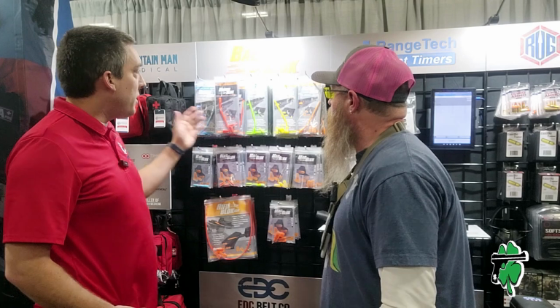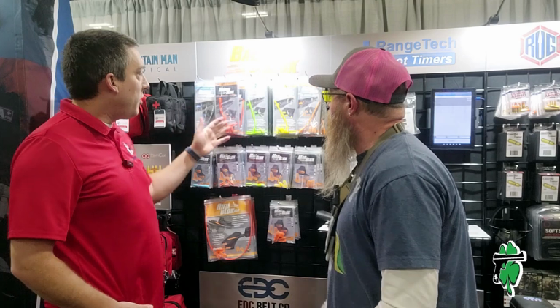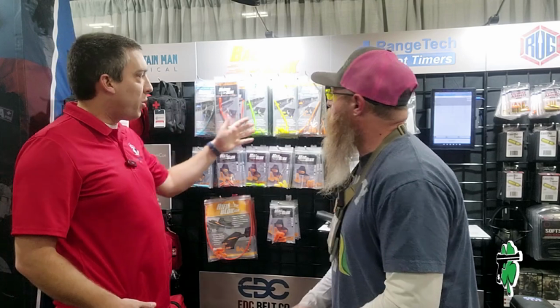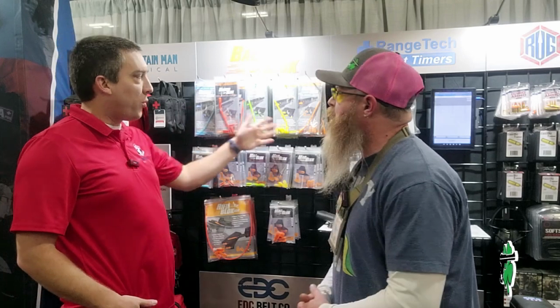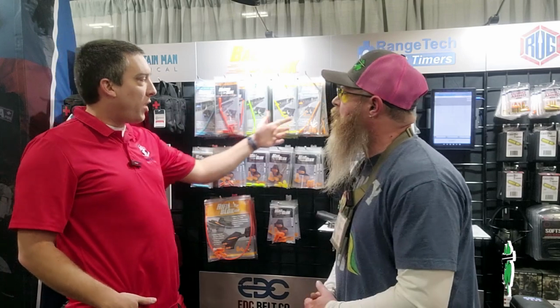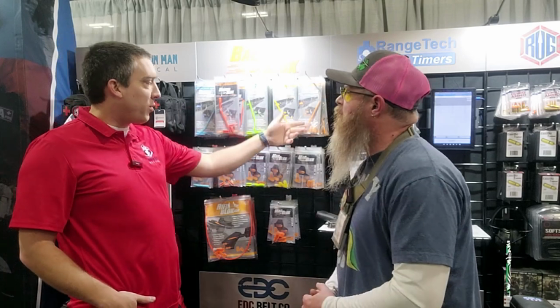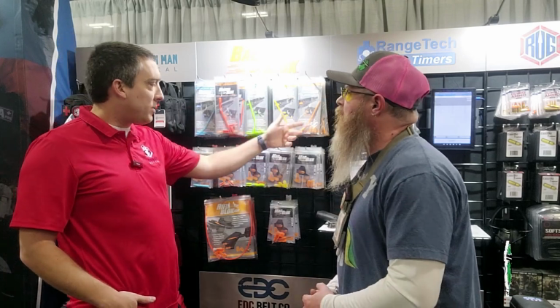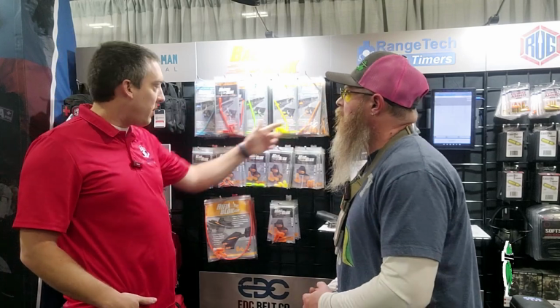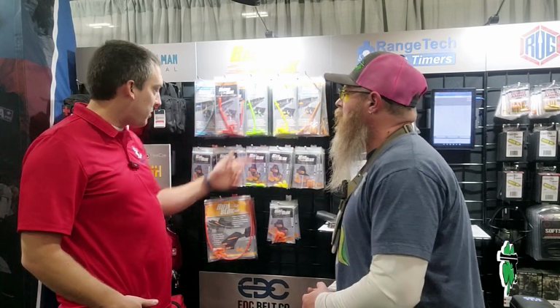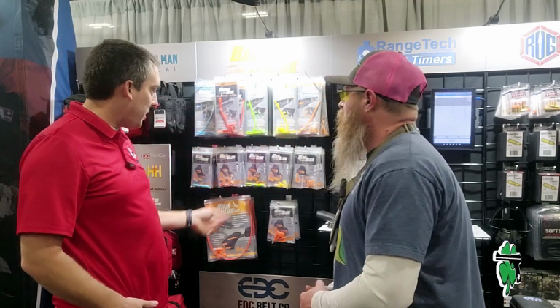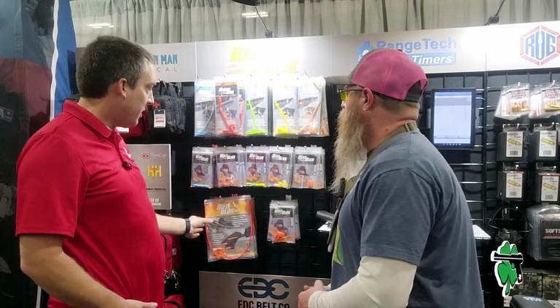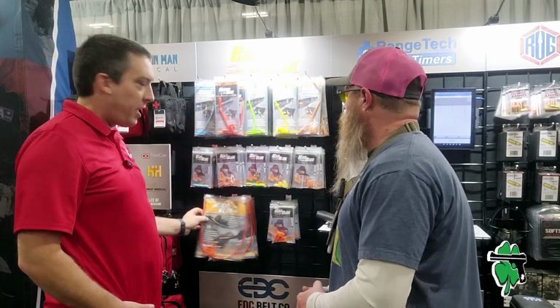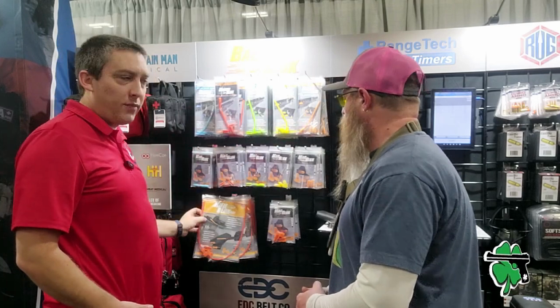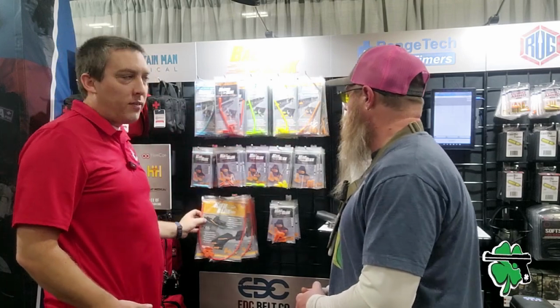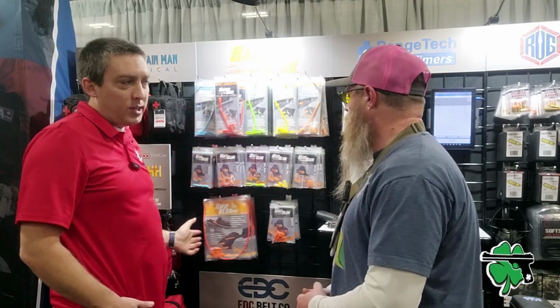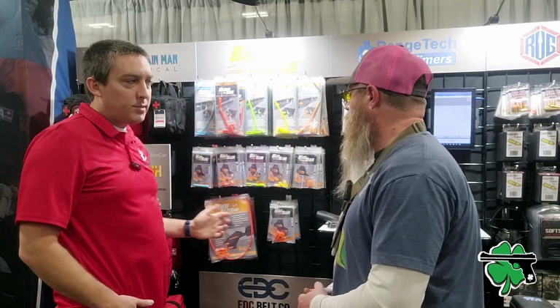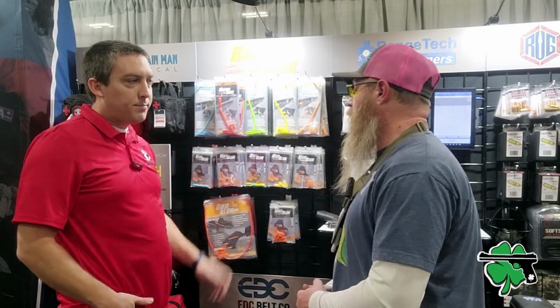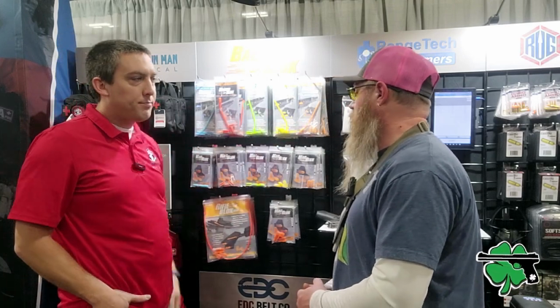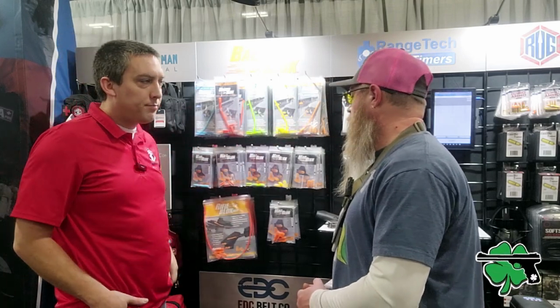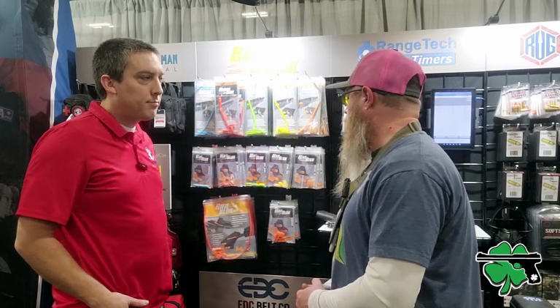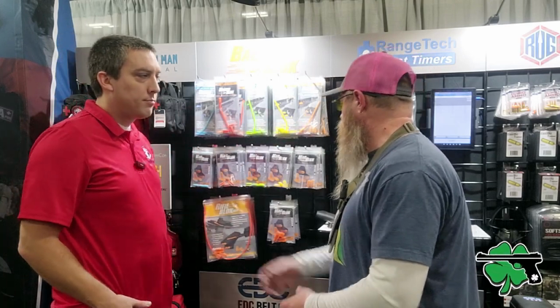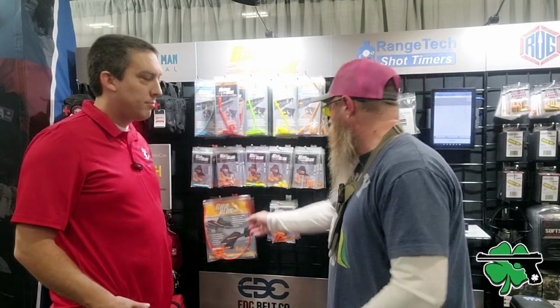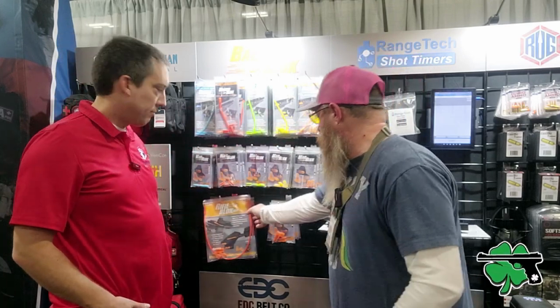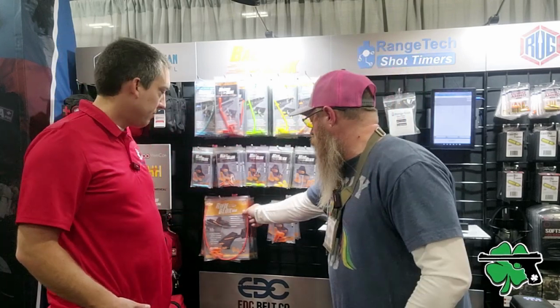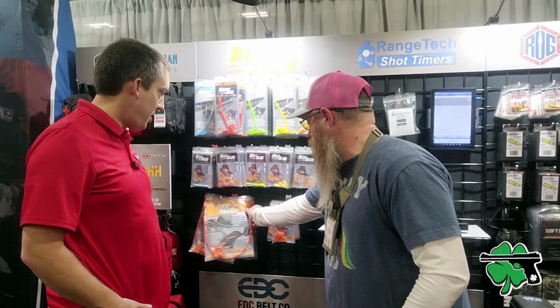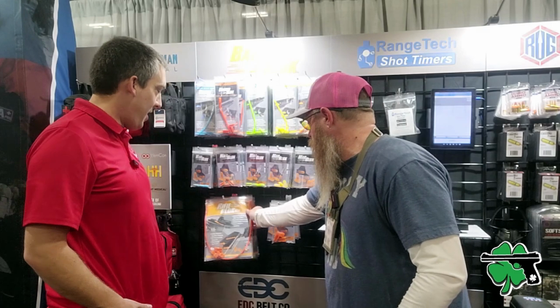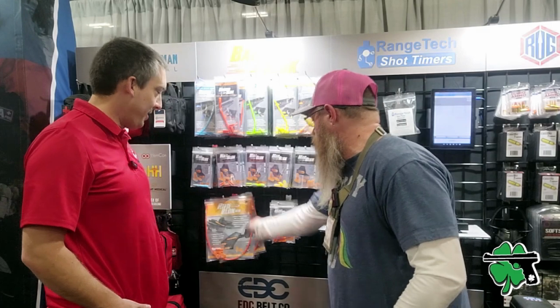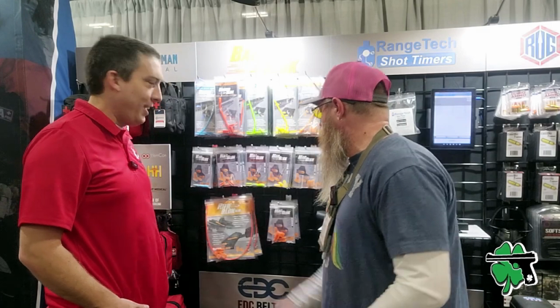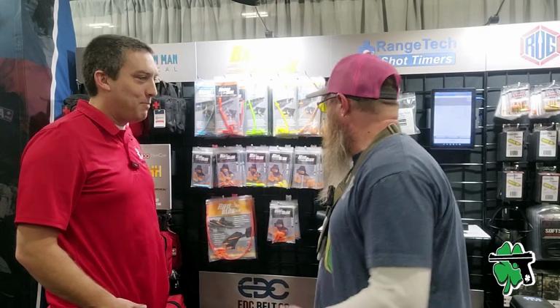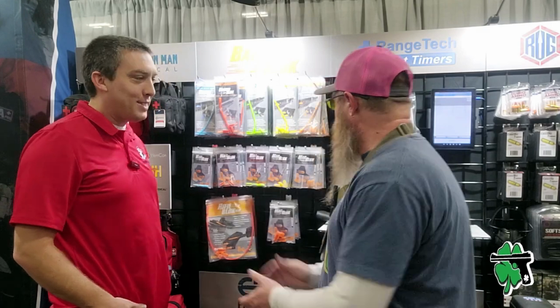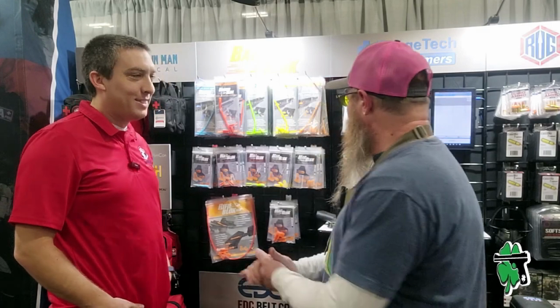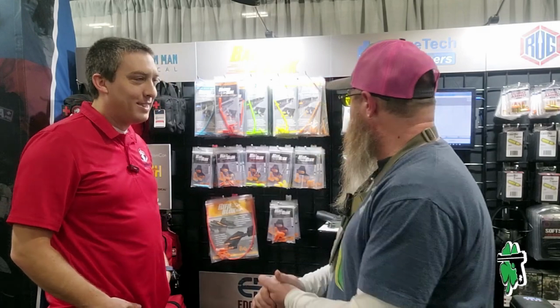Barrel Block is available in a variety of calibers — 9mm, .40, .45, .357 SIG, and 5.56. And that 5.56 one — that's a long one there. That's a beast.